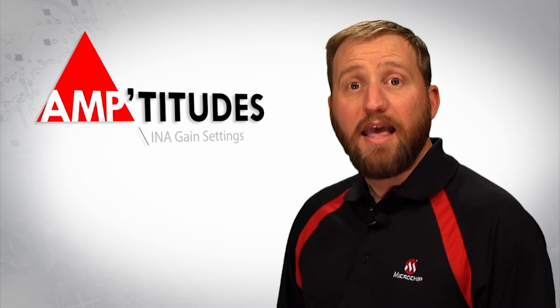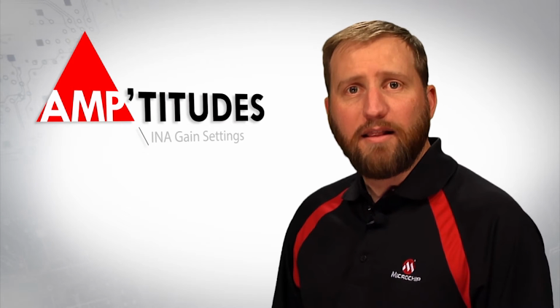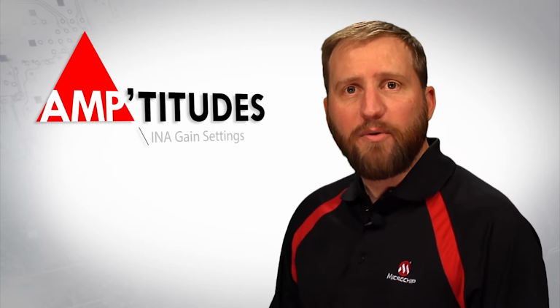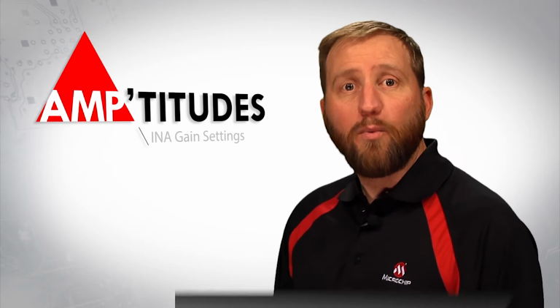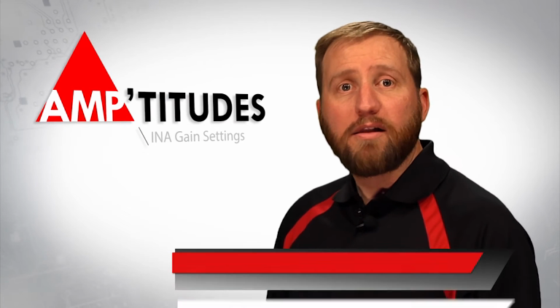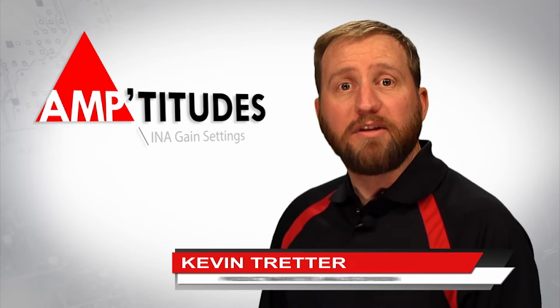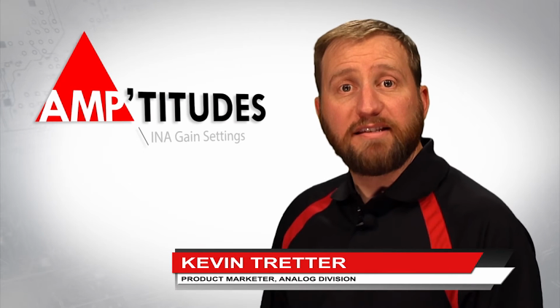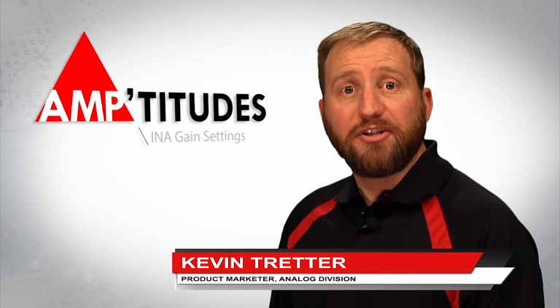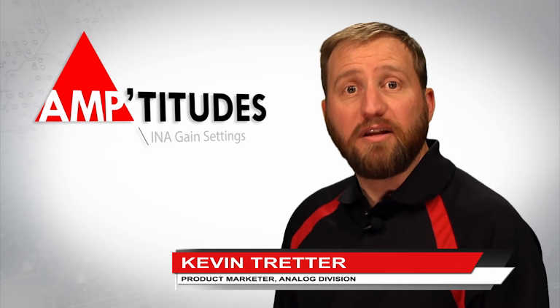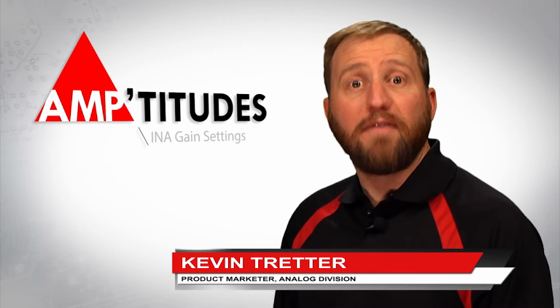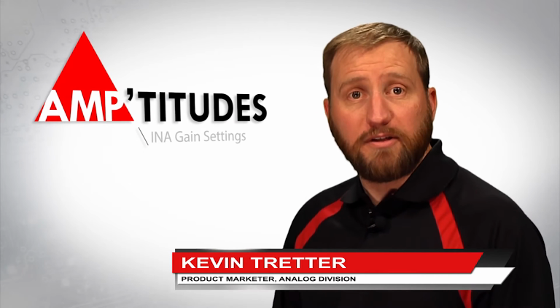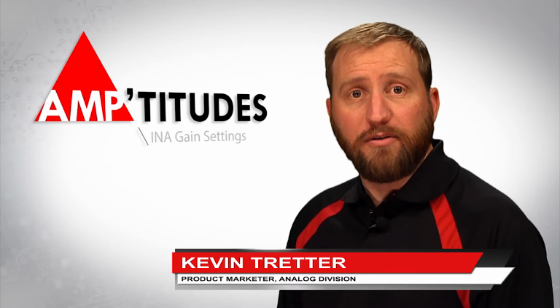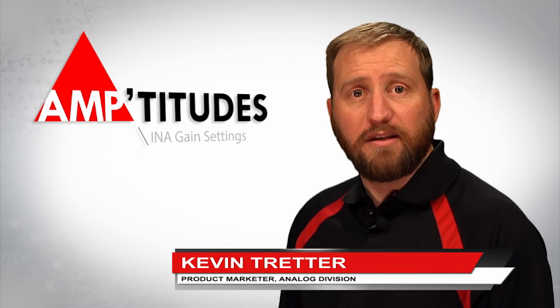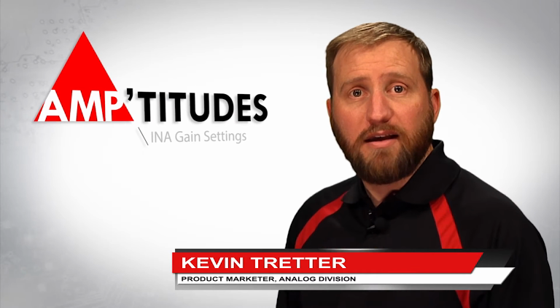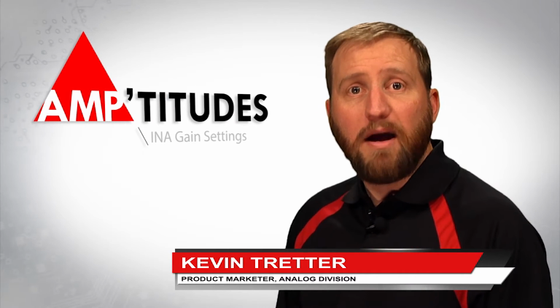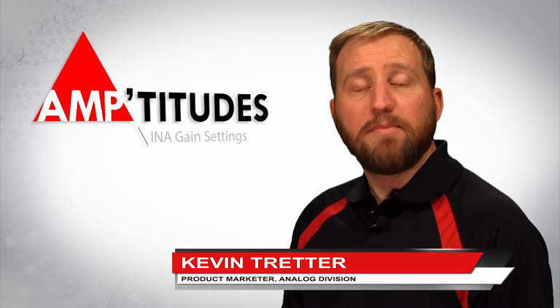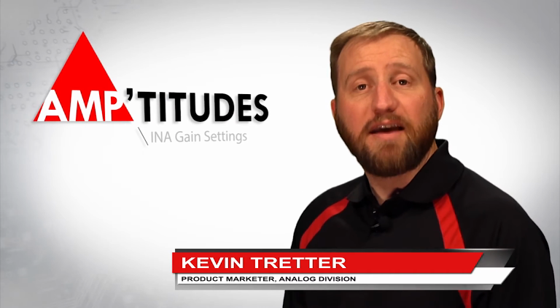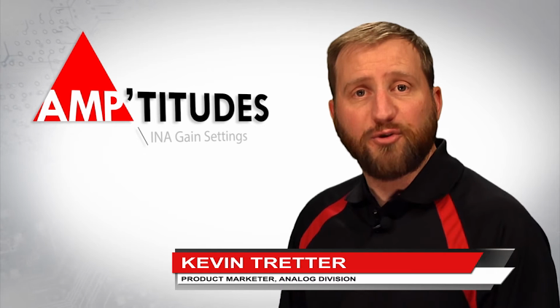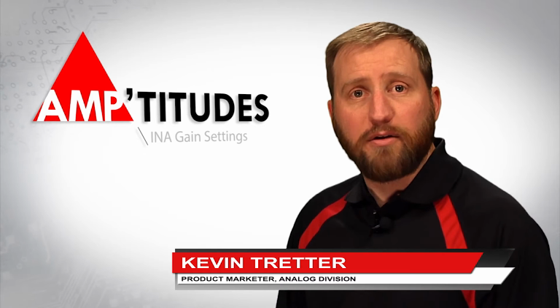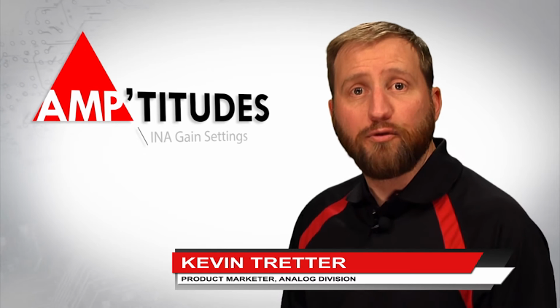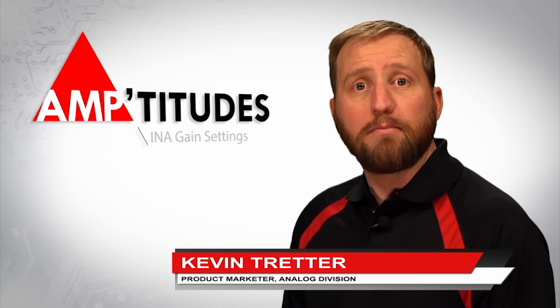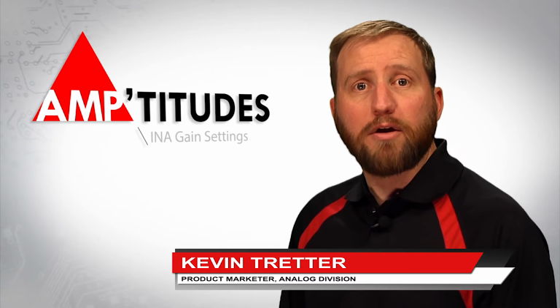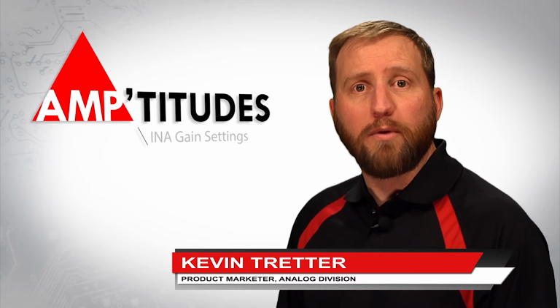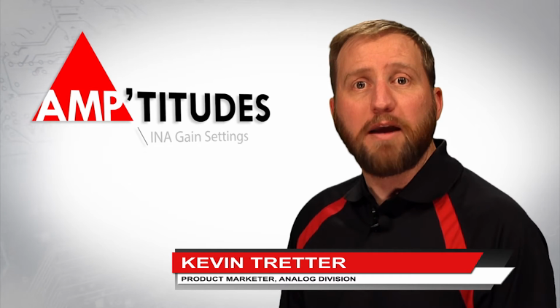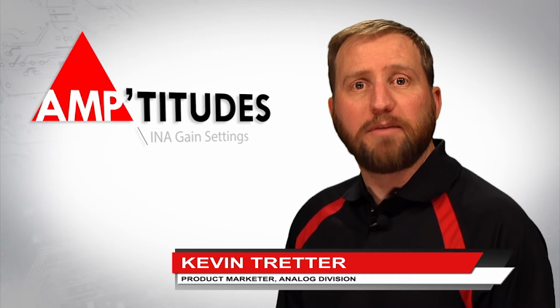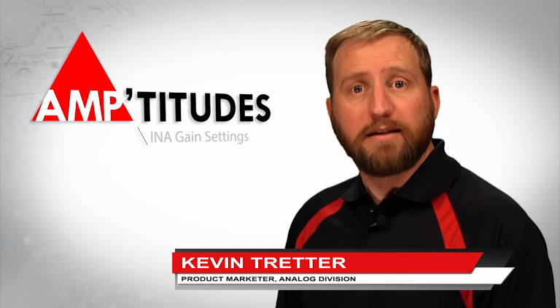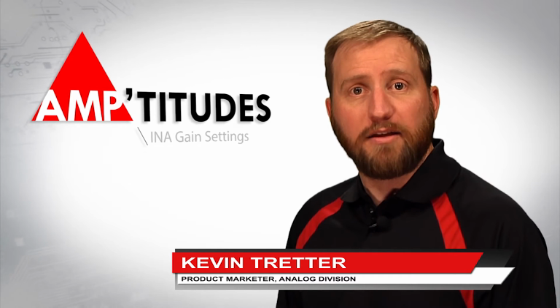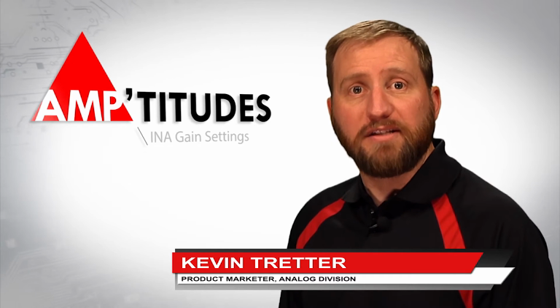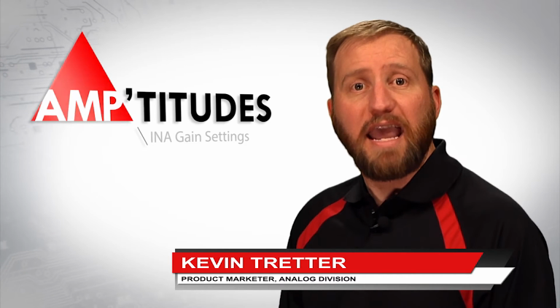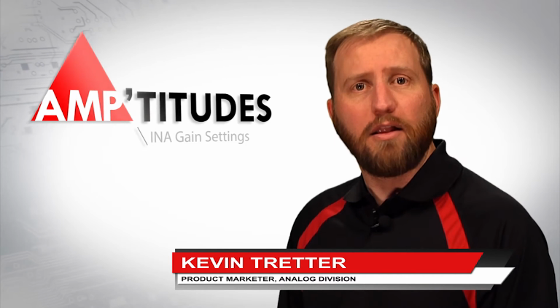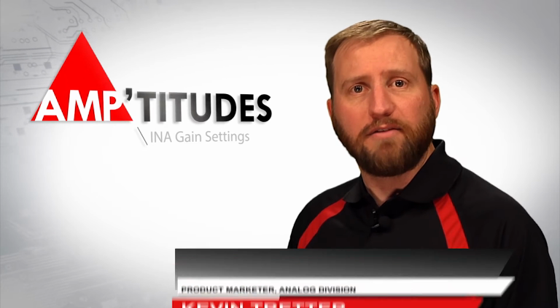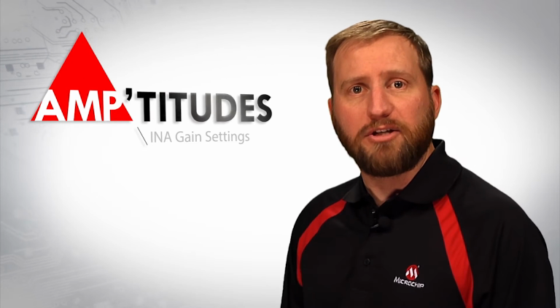Hello, and welcome to this edition of Amptitudes. My name is Kevin Shredder, product marketer with Microchip Technologies, Analog Division.